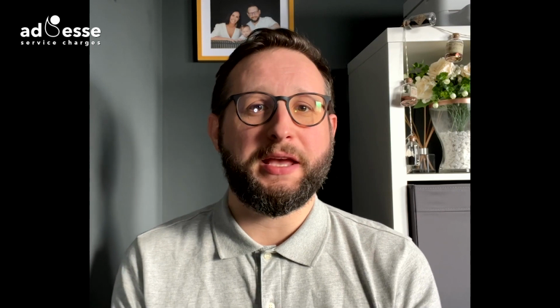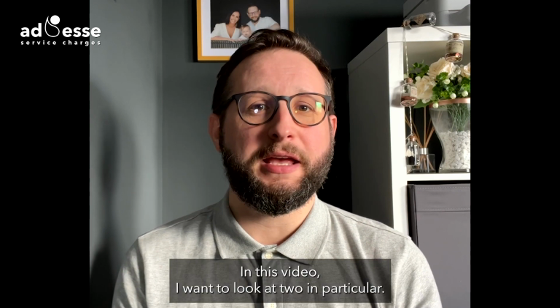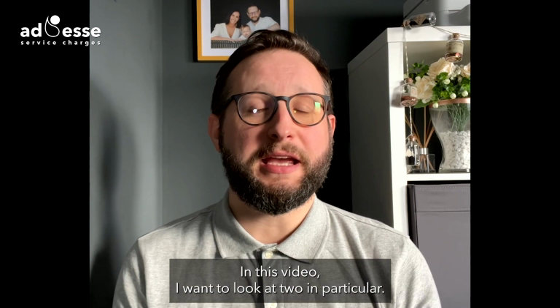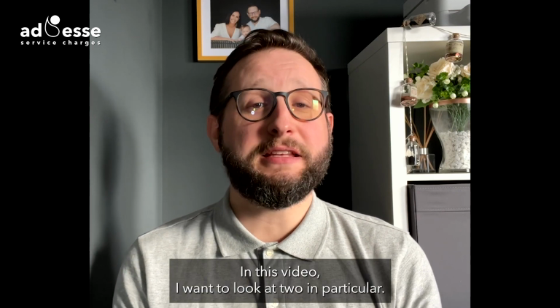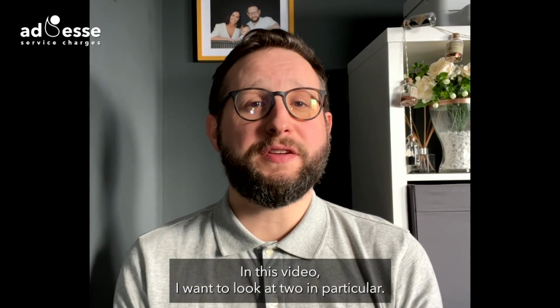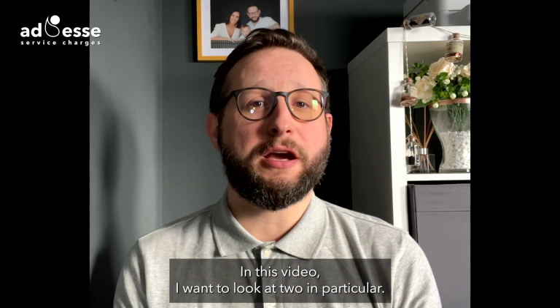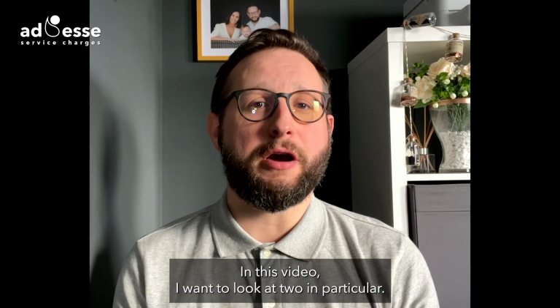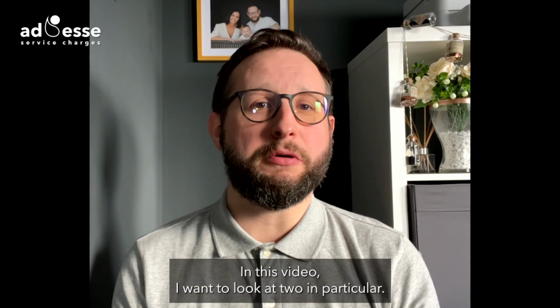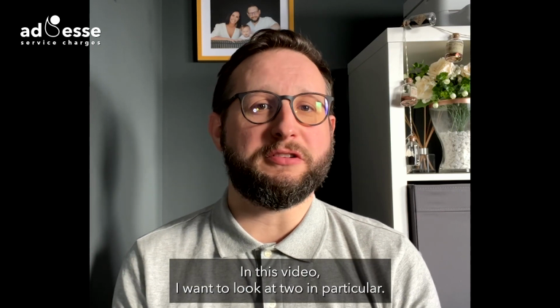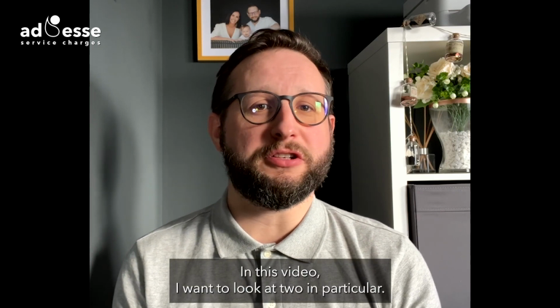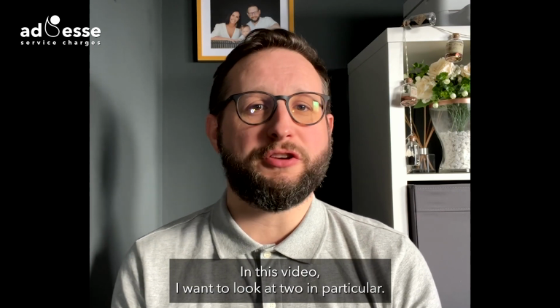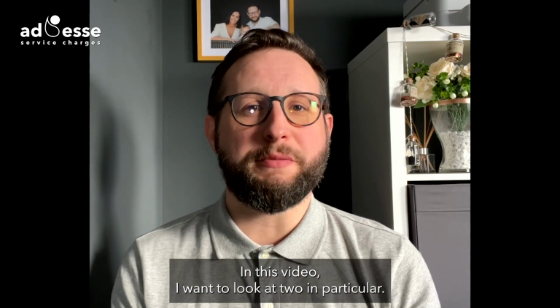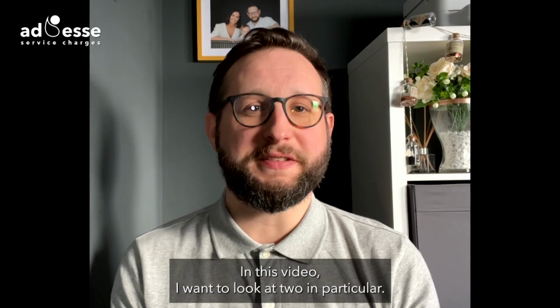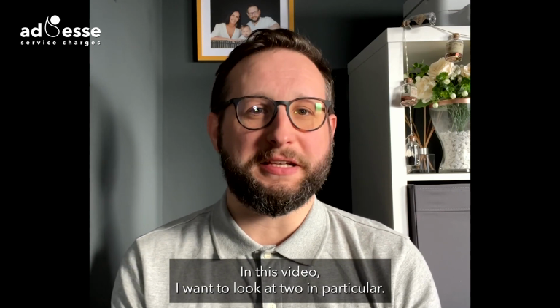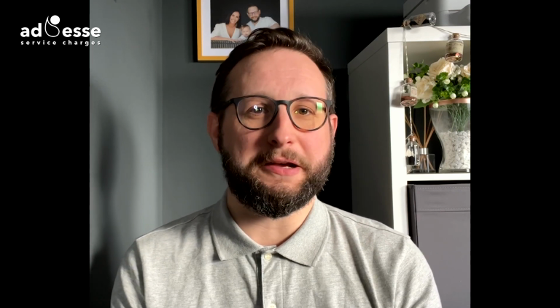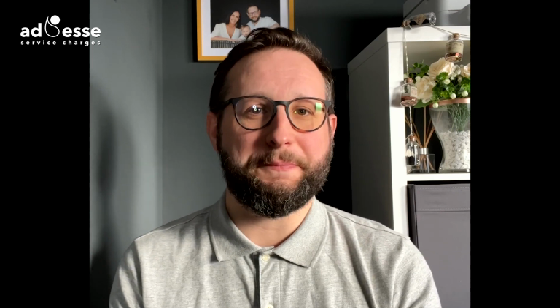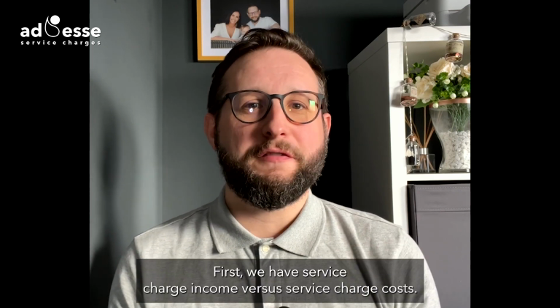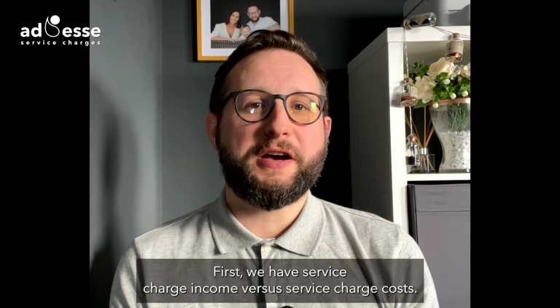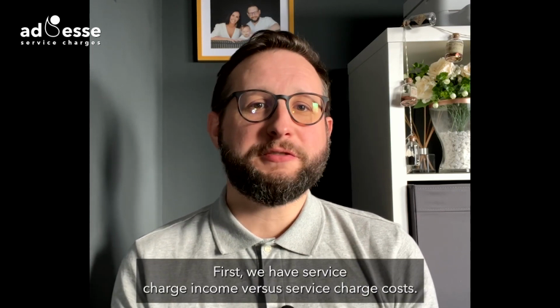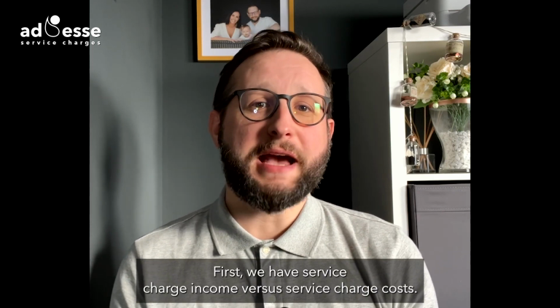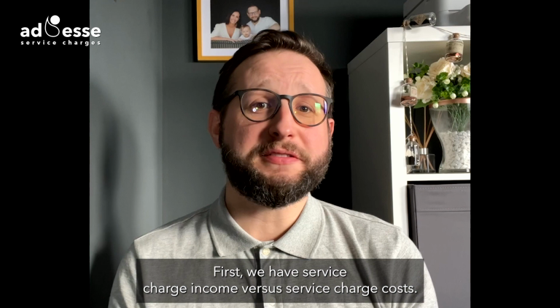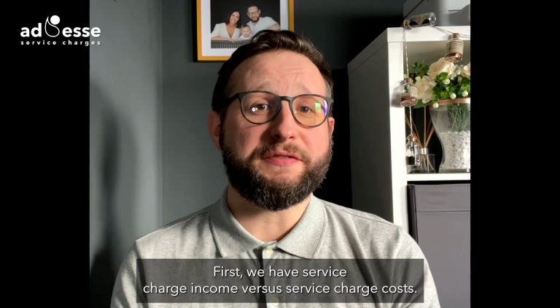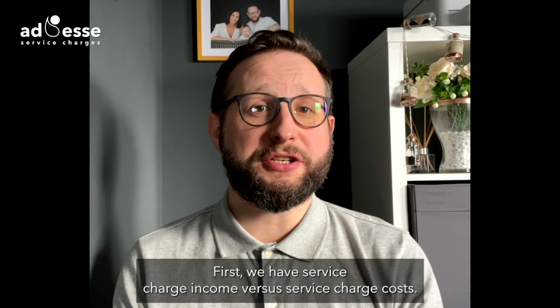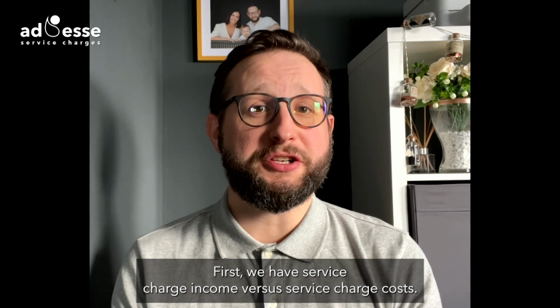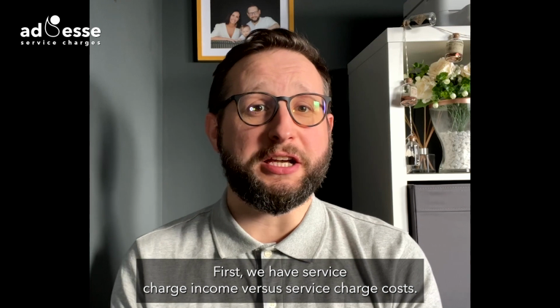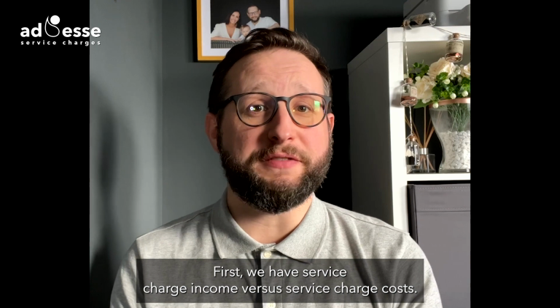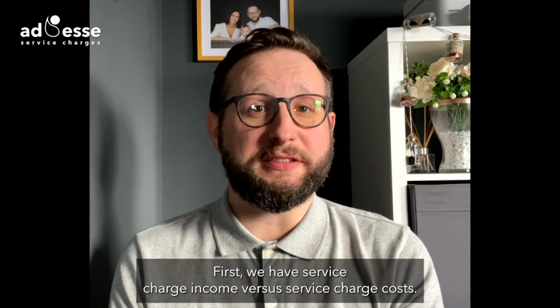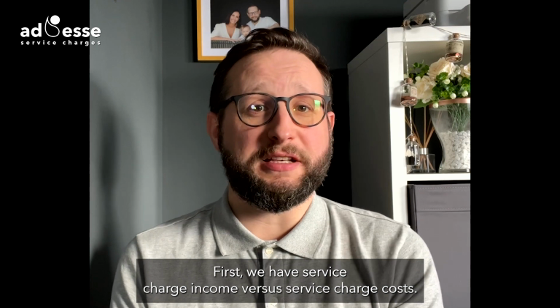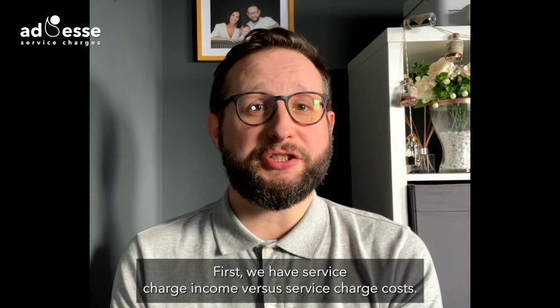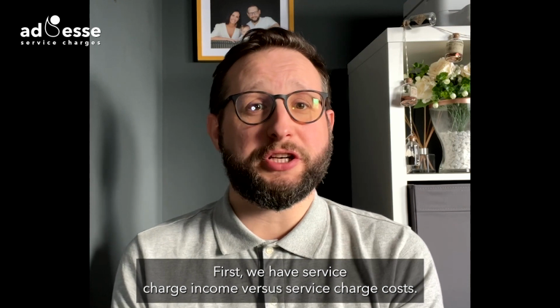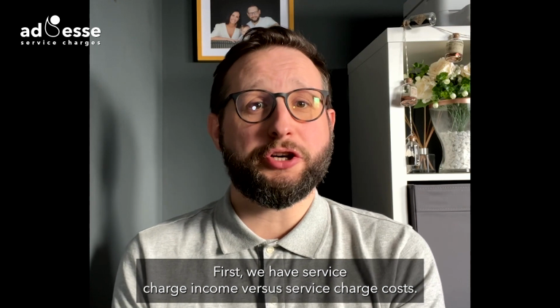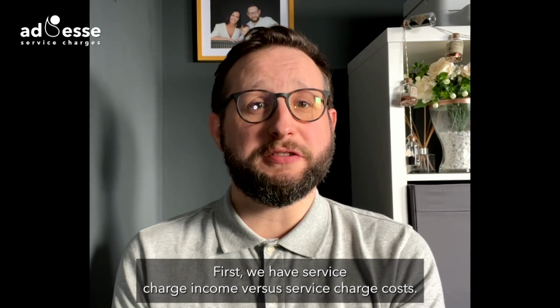In this video, I want to look at two in particular. First, we have service charge income versus service charge costs.